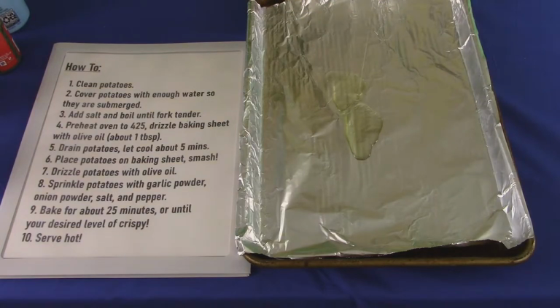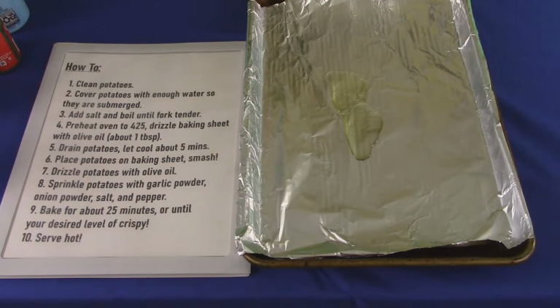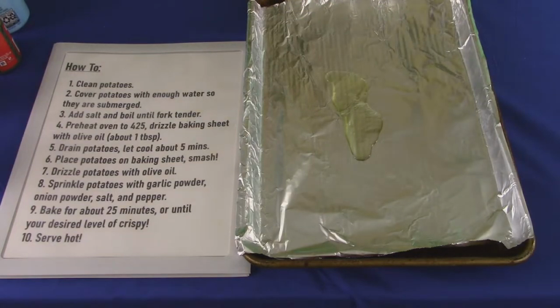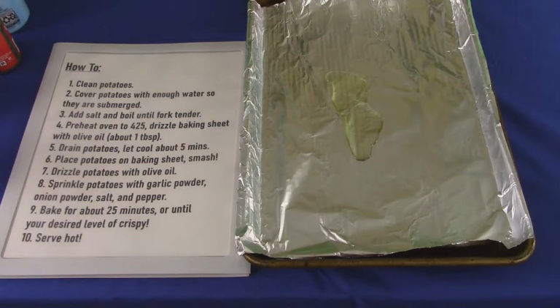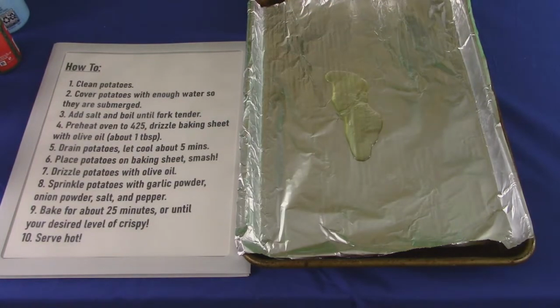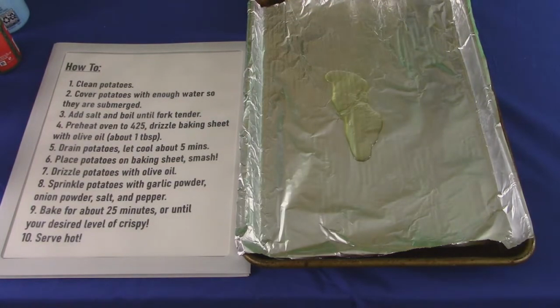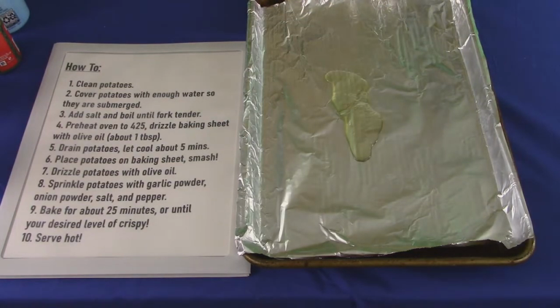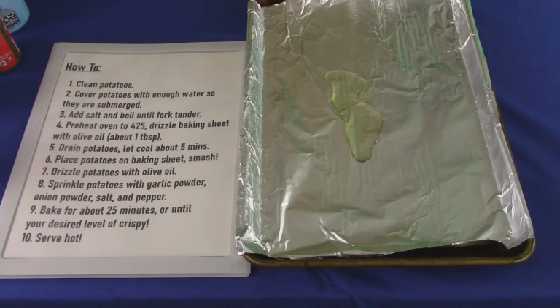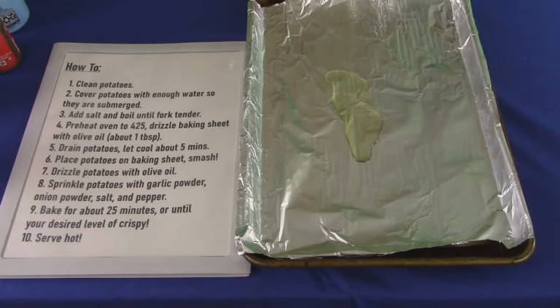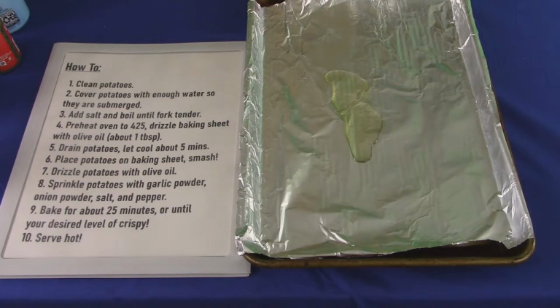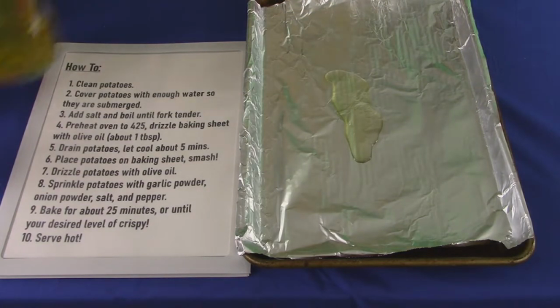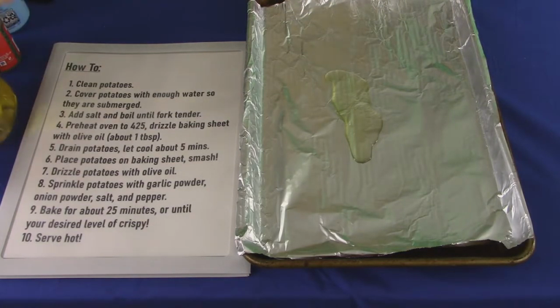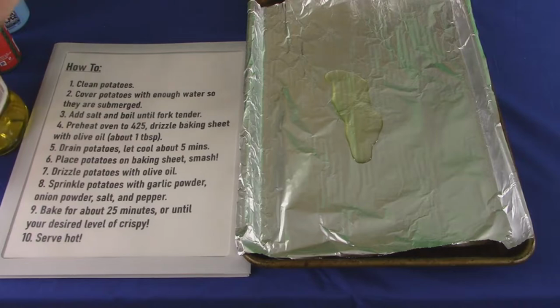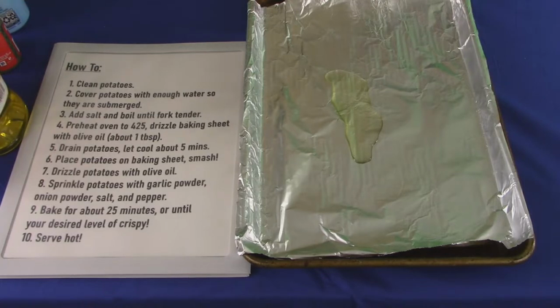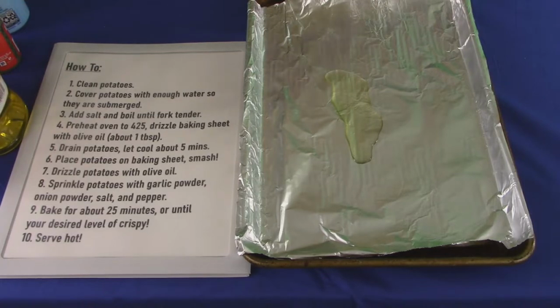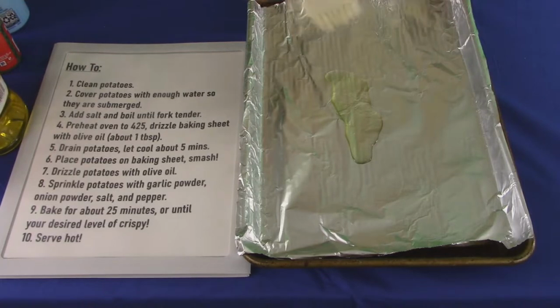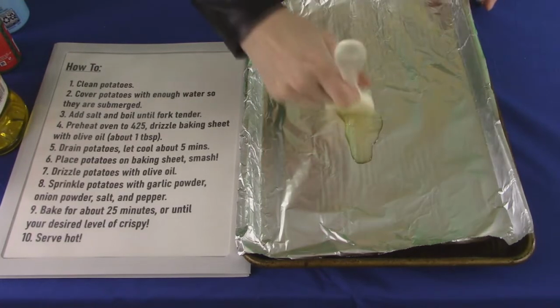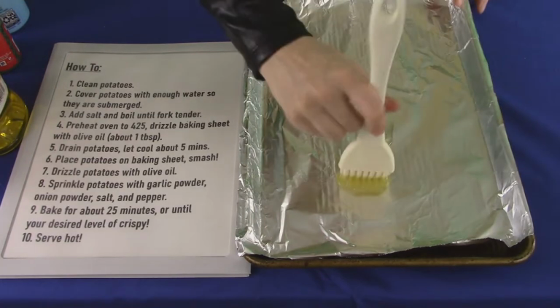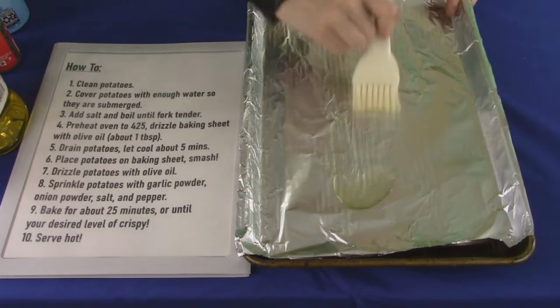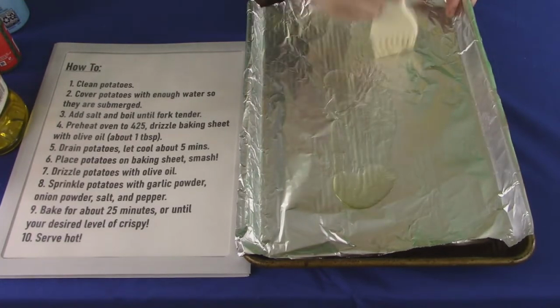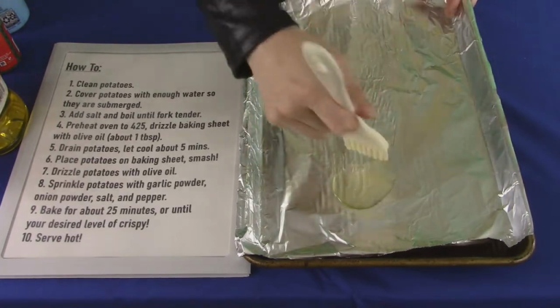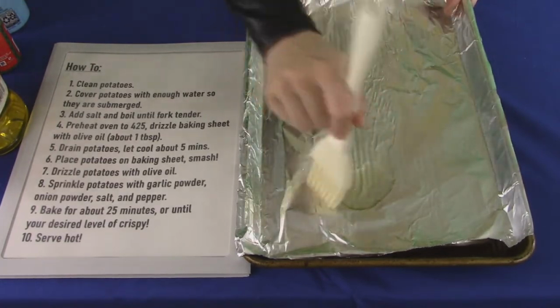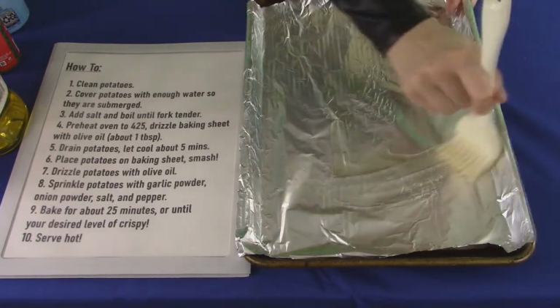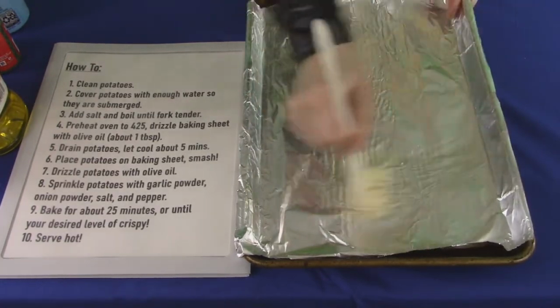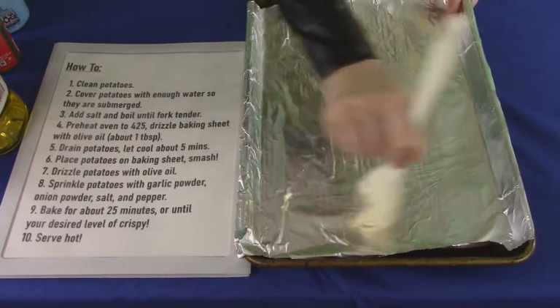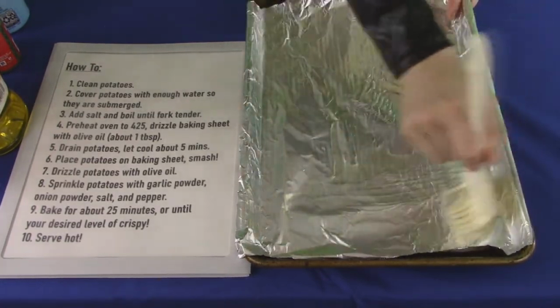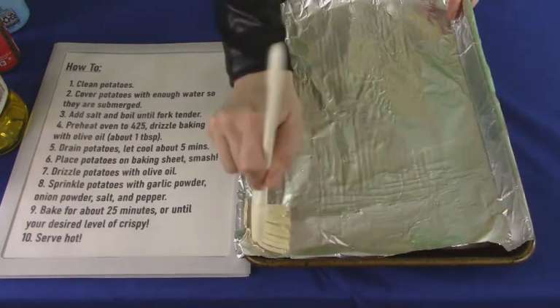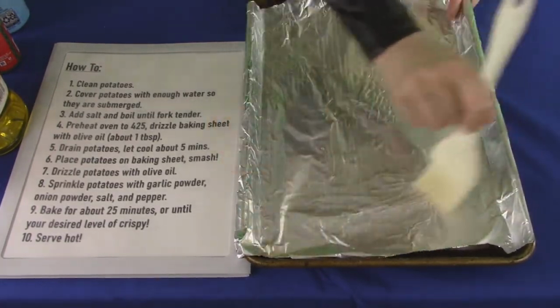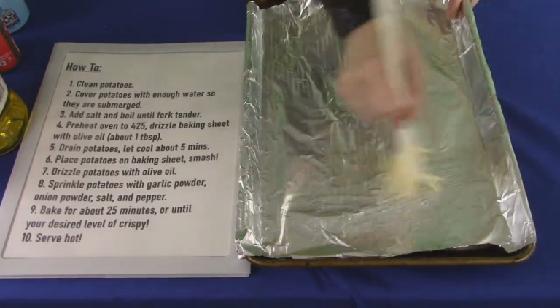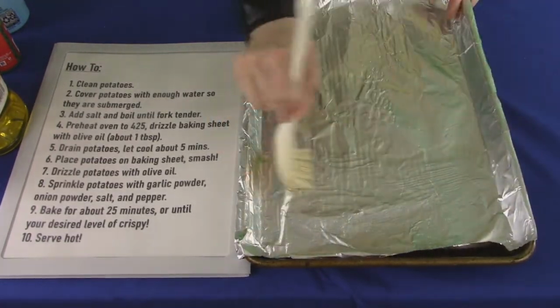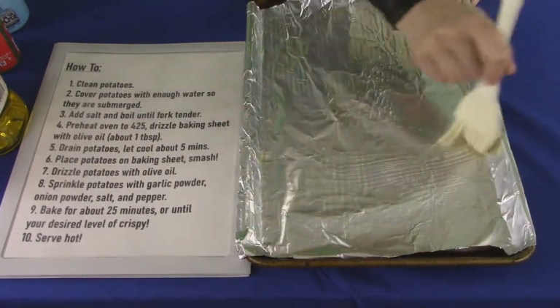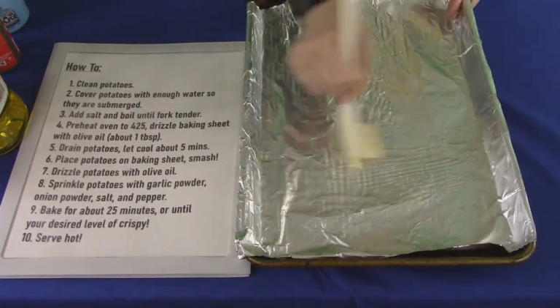Preheat your oven to 425 degrees Fahrenheit while those boil, and use olive oil on the baking sheet so nothing sticks.